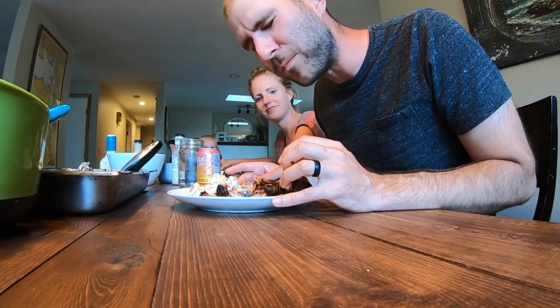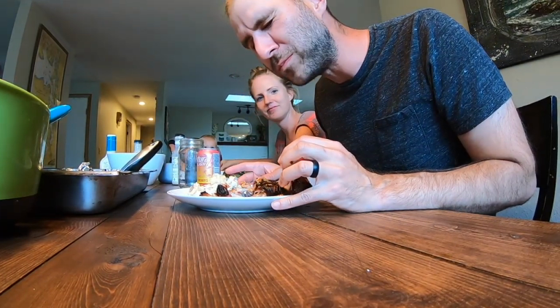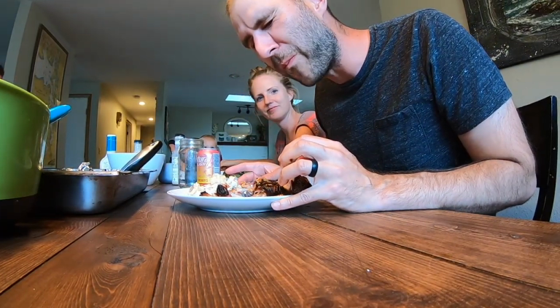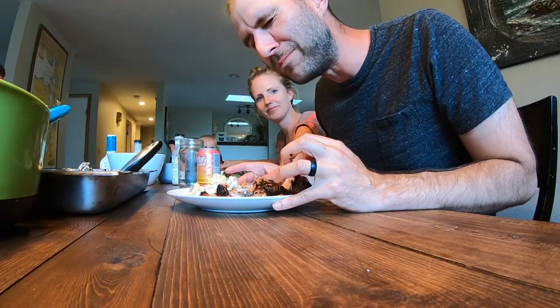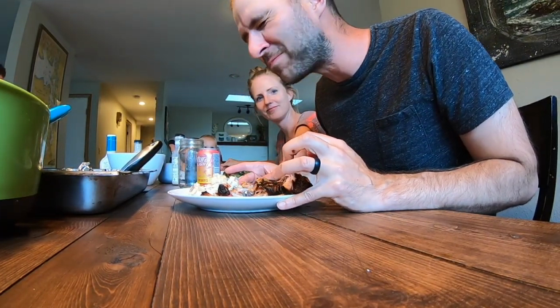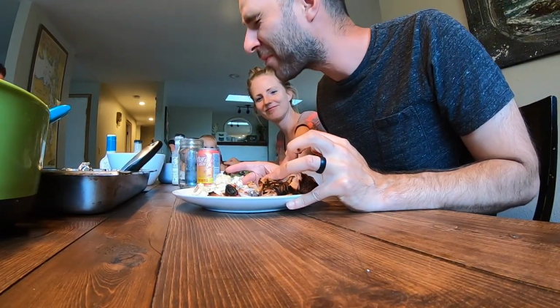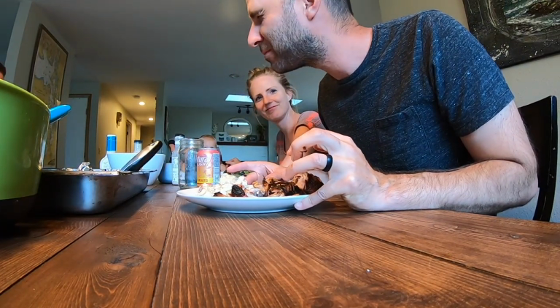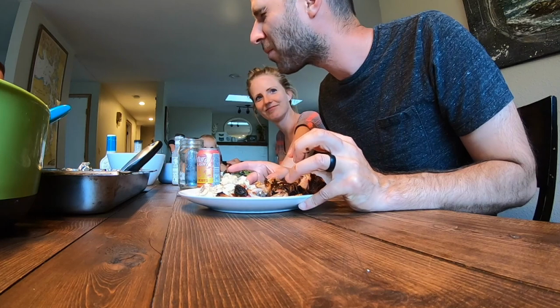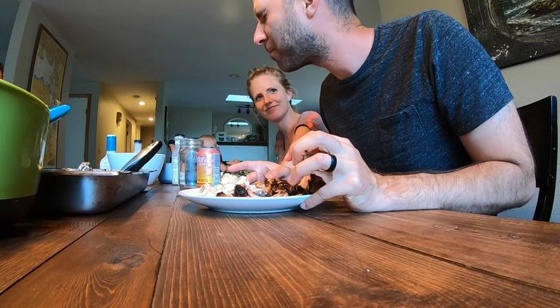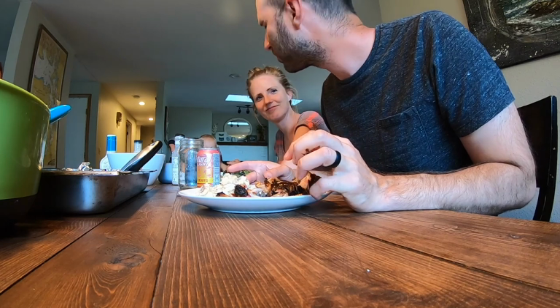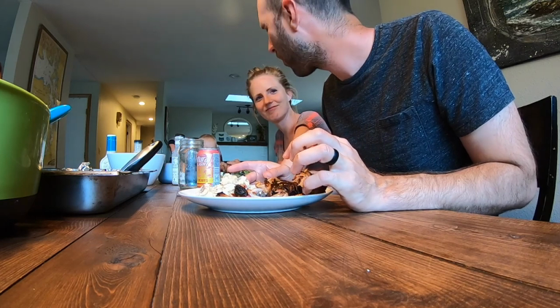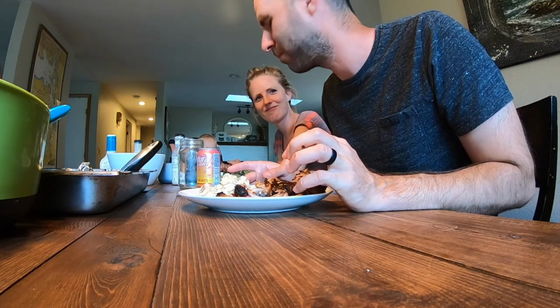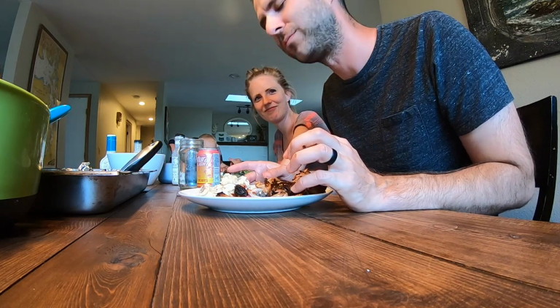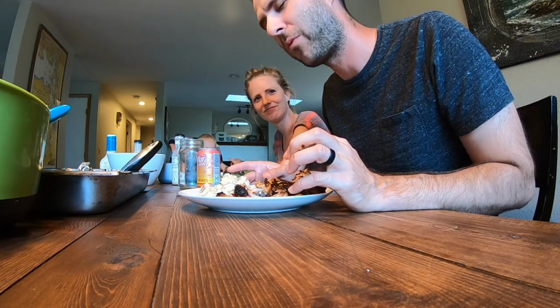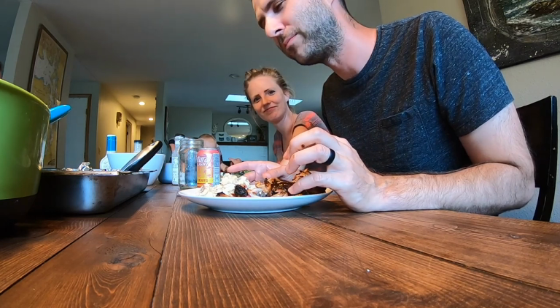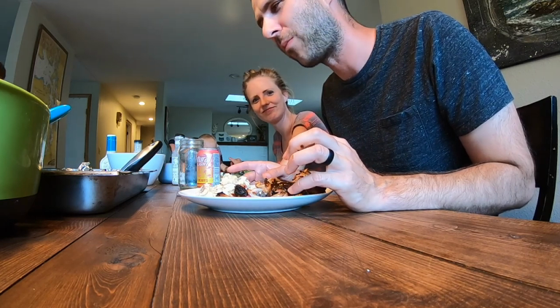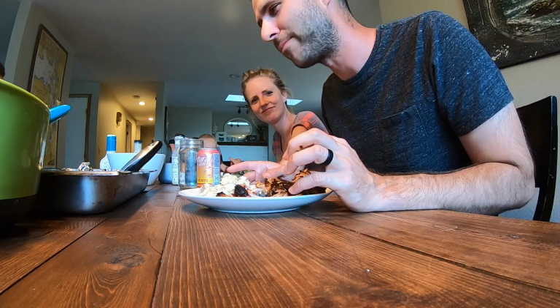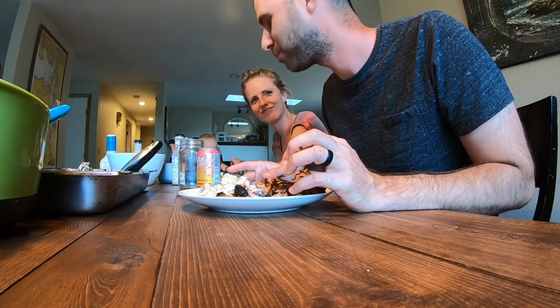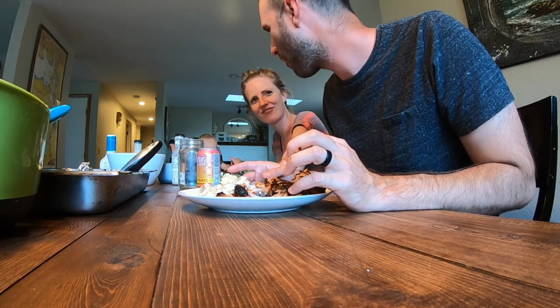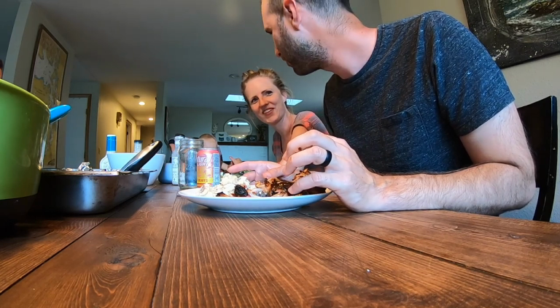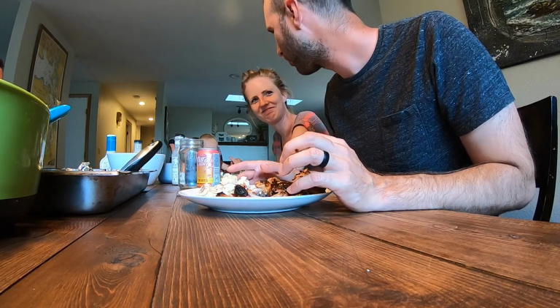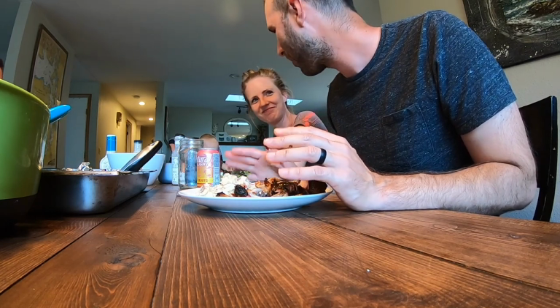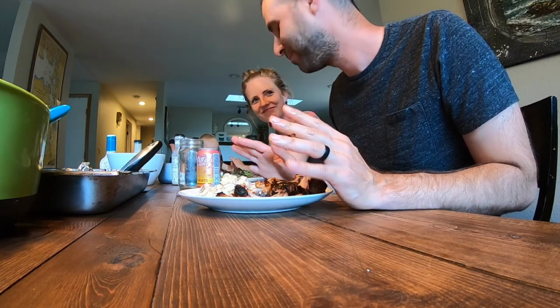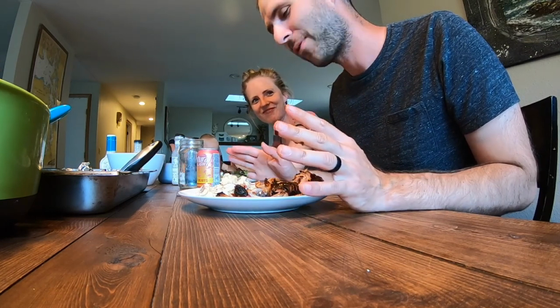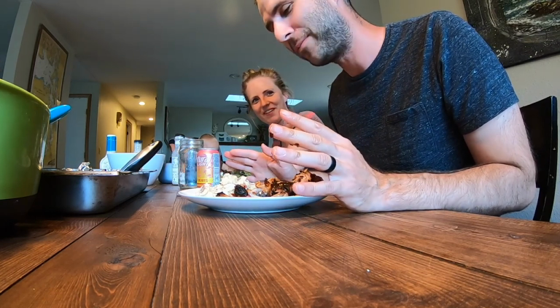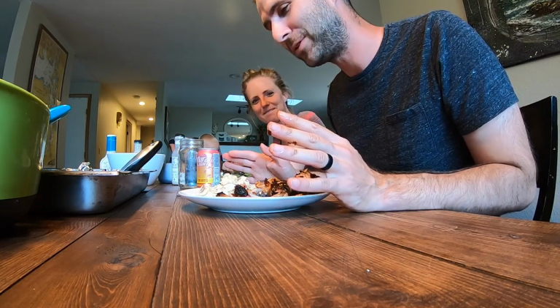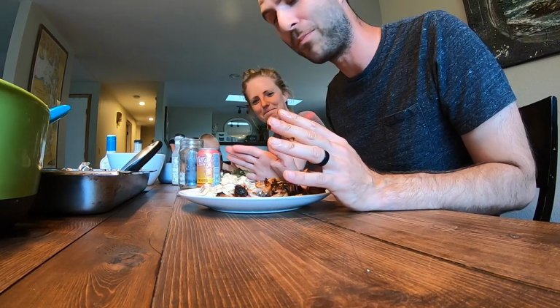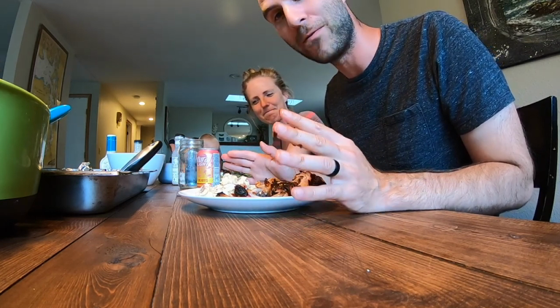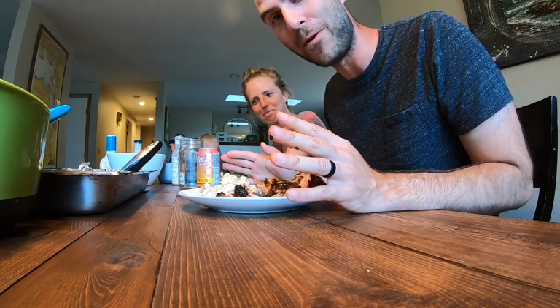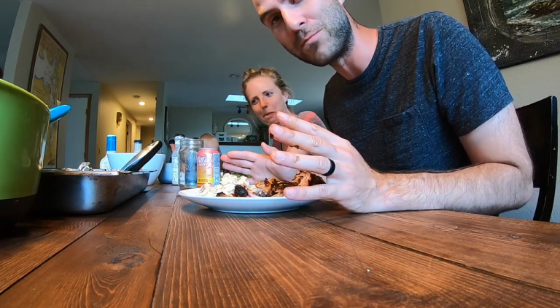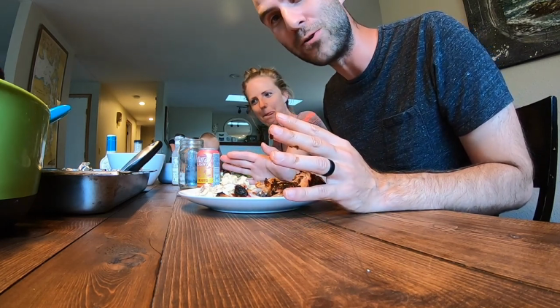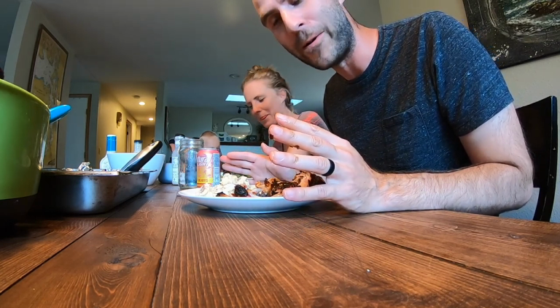Mmm, got the perfect amount of smoke to it.